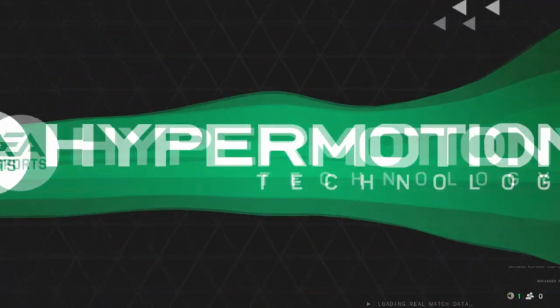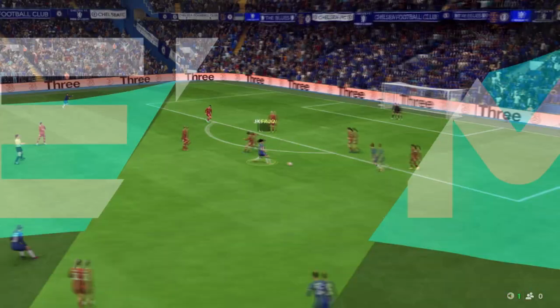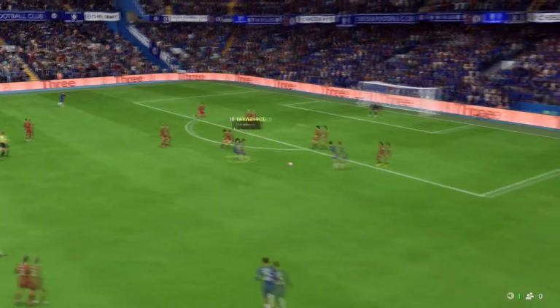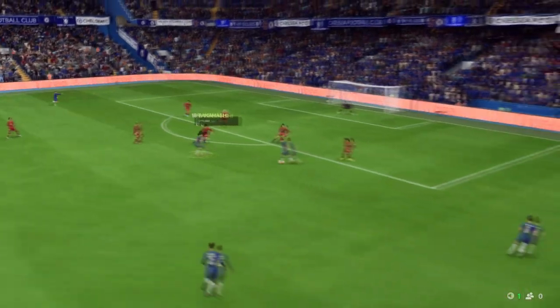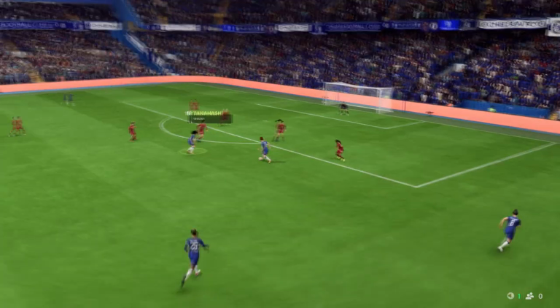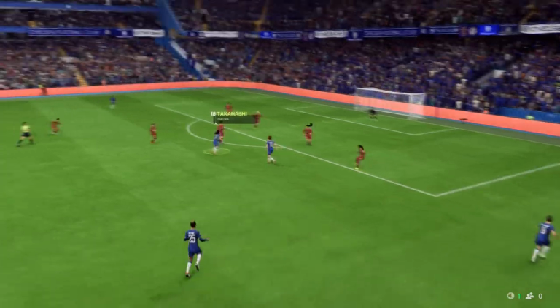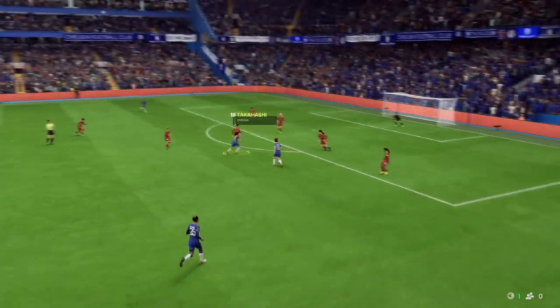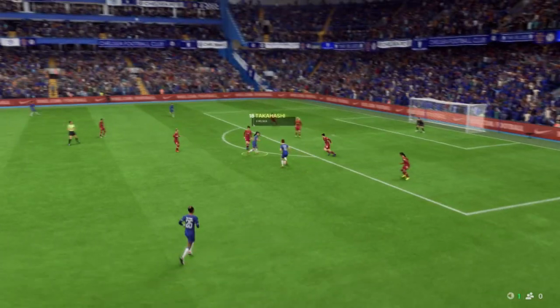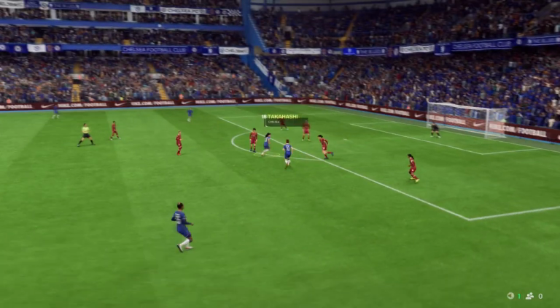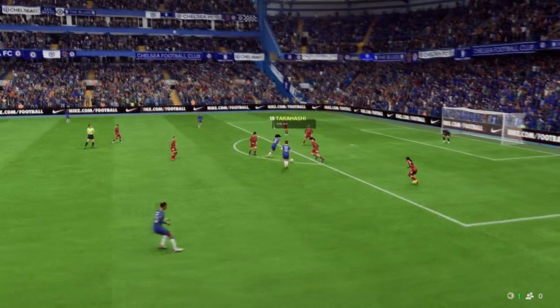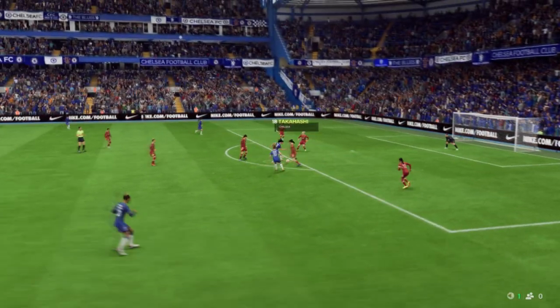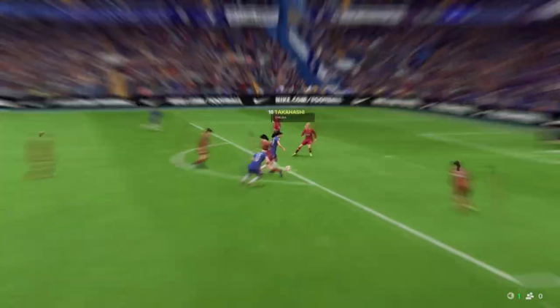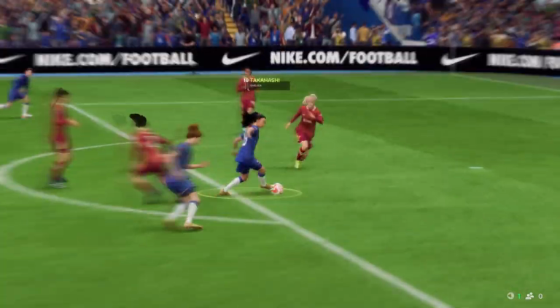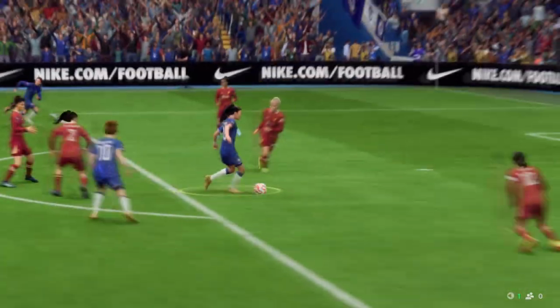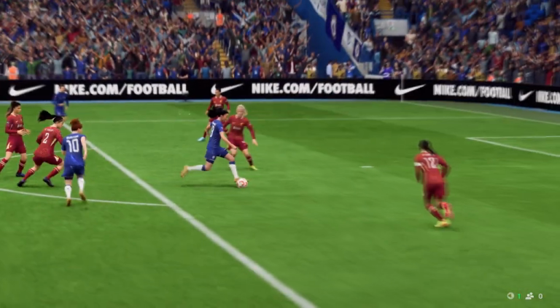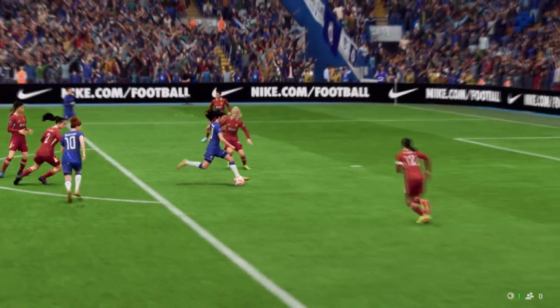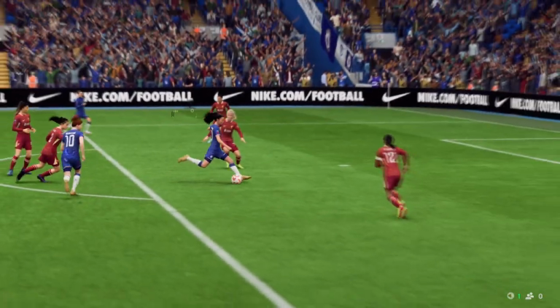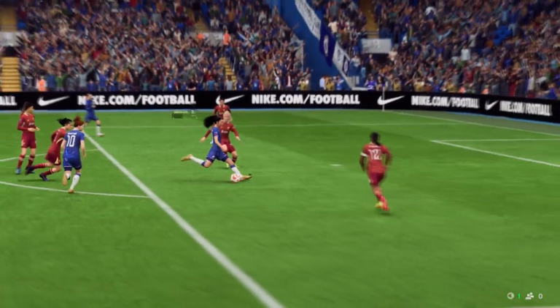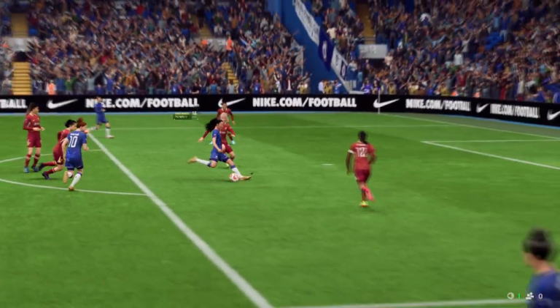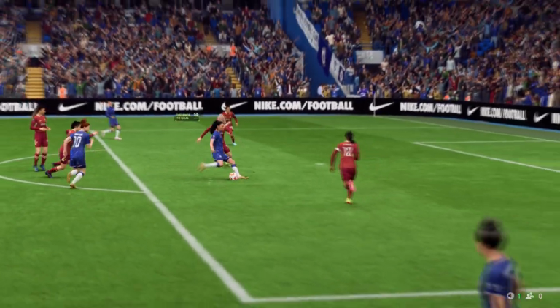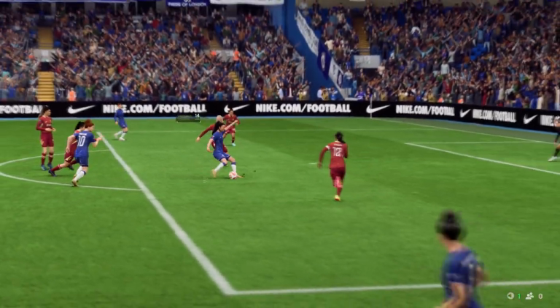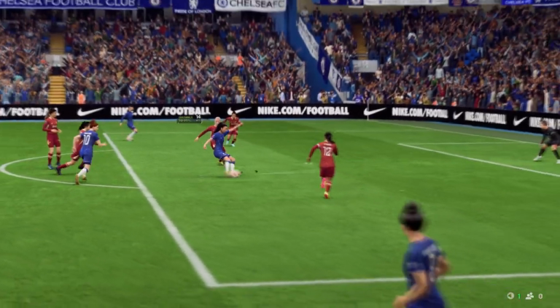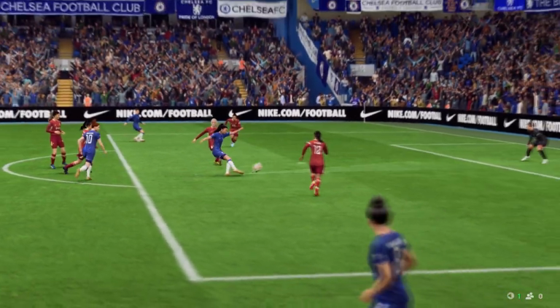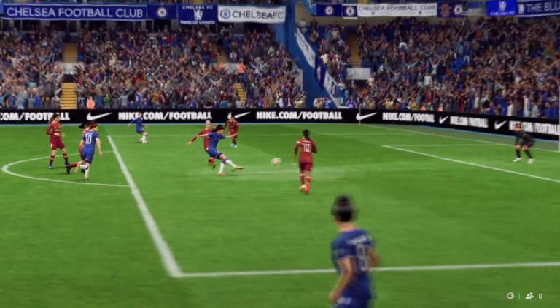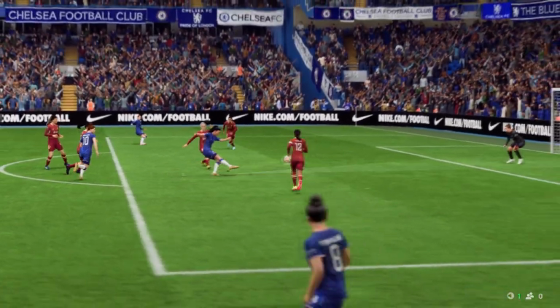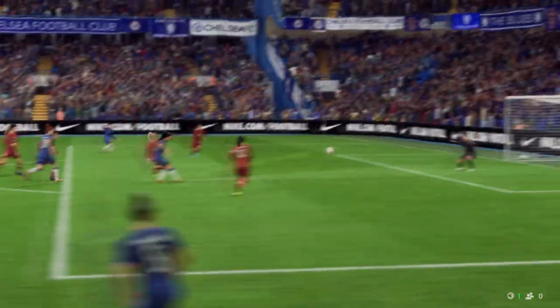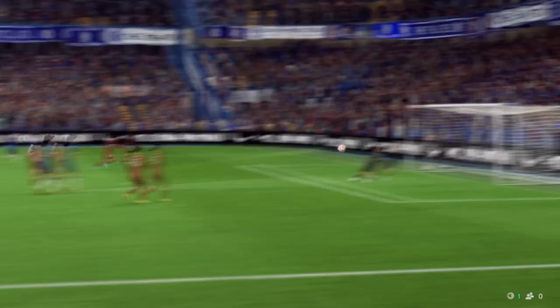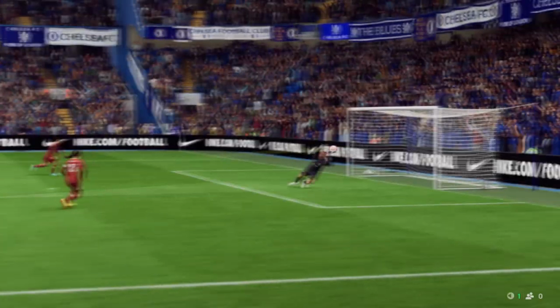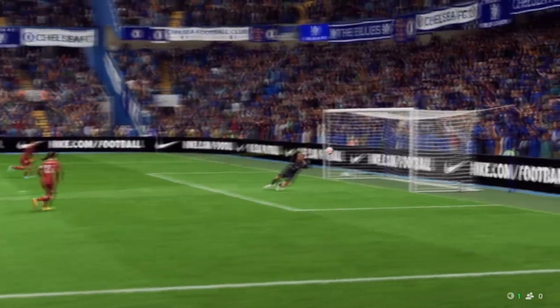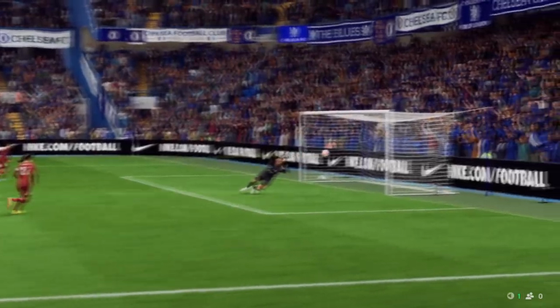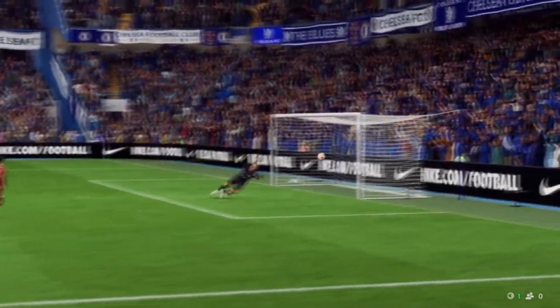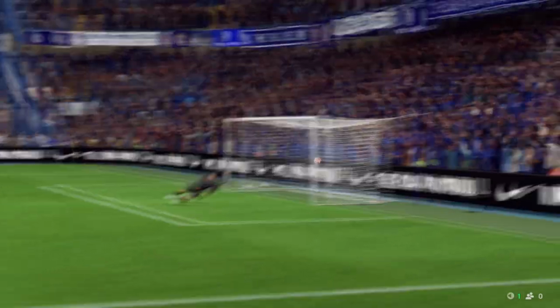Well, here's the replay. And it has been coming — they've played some great football in this game and they fully deserve this goal.